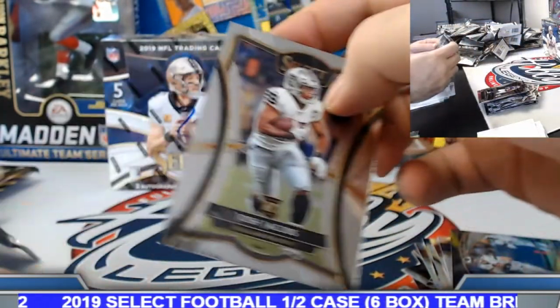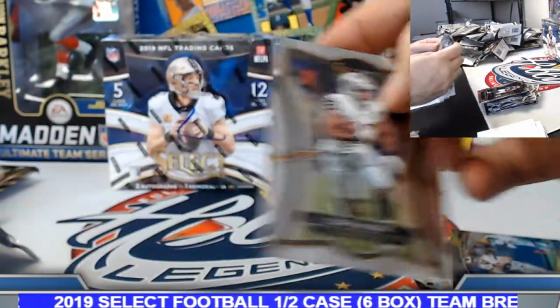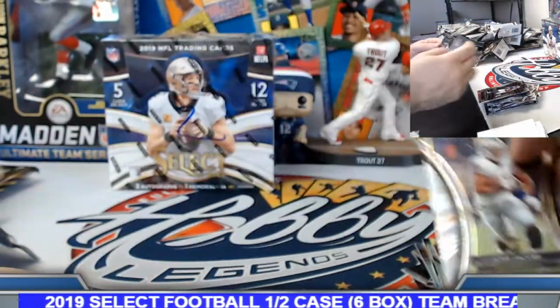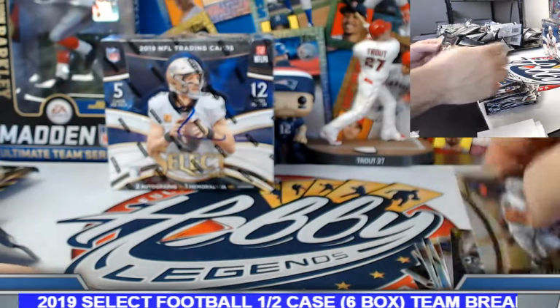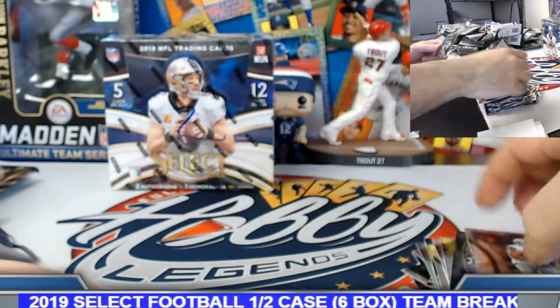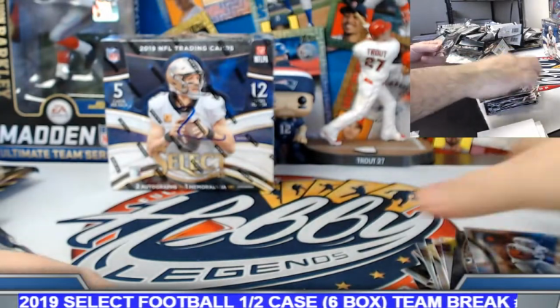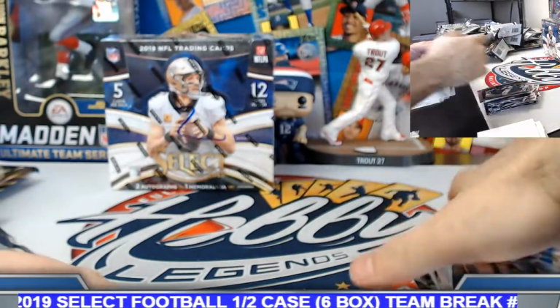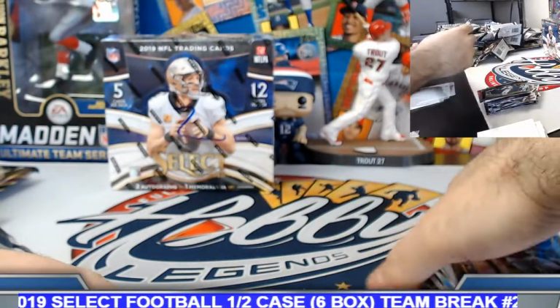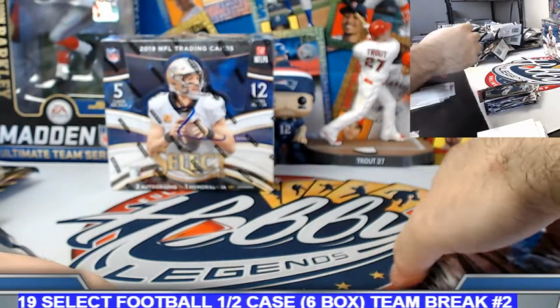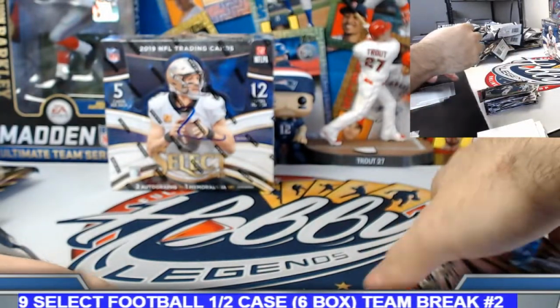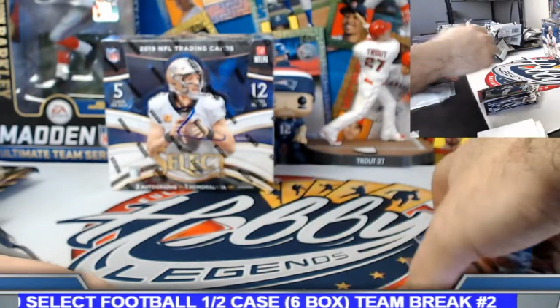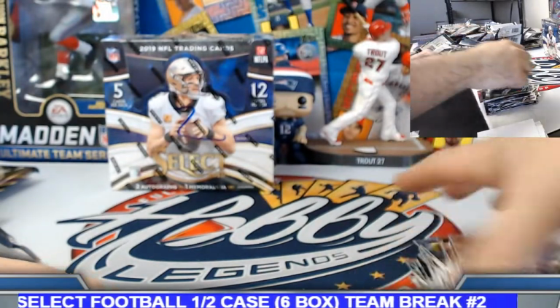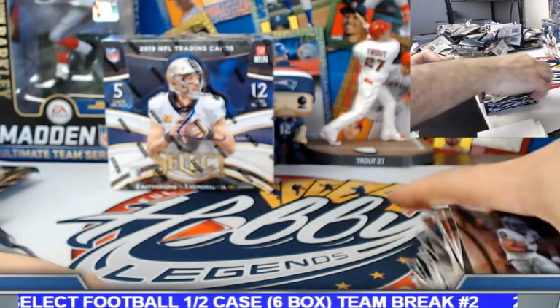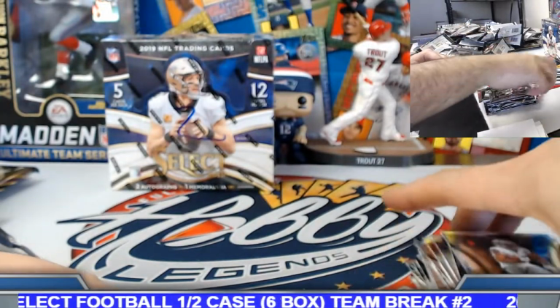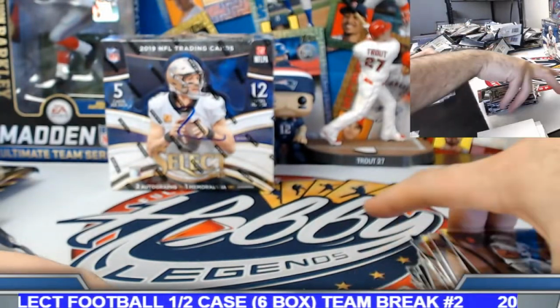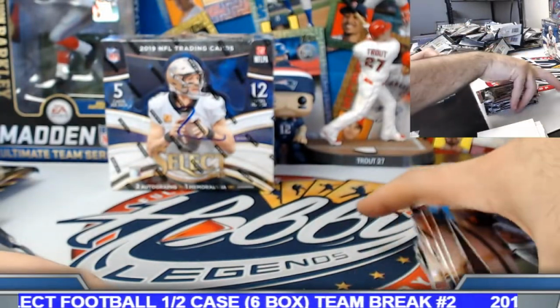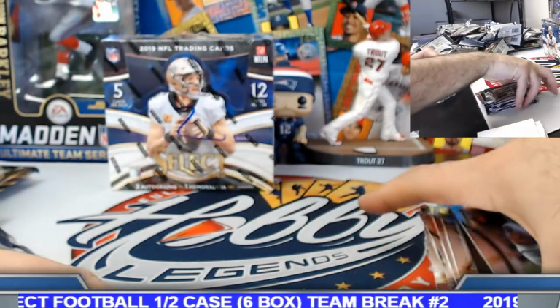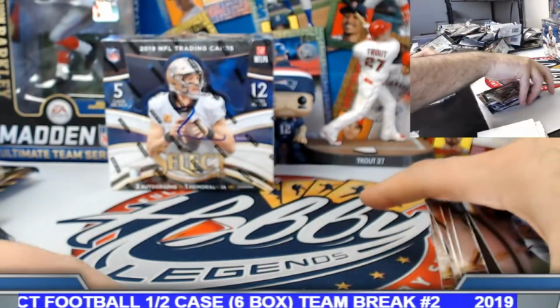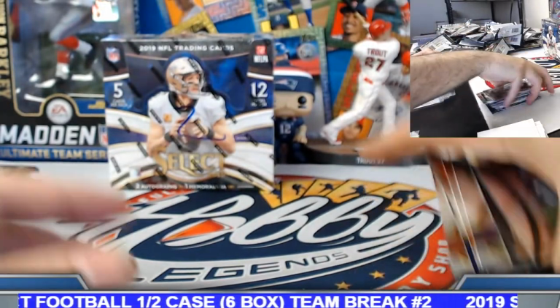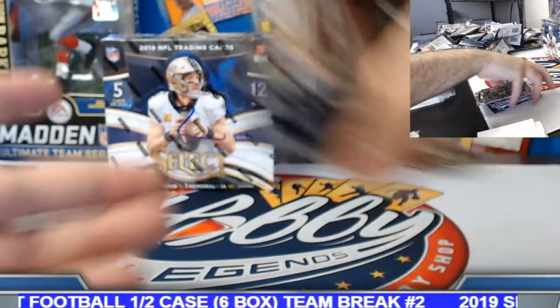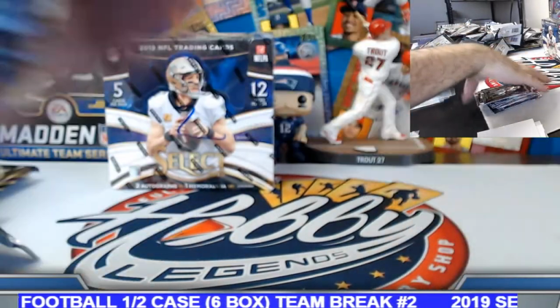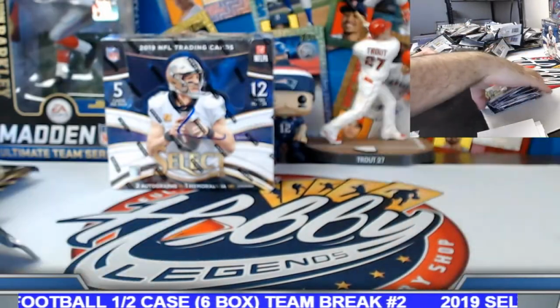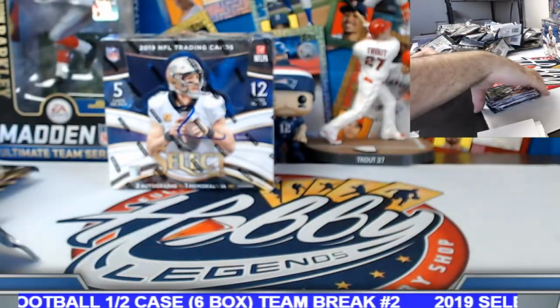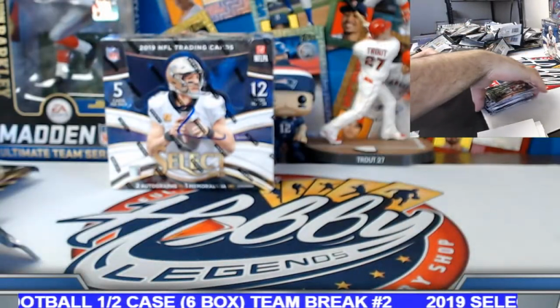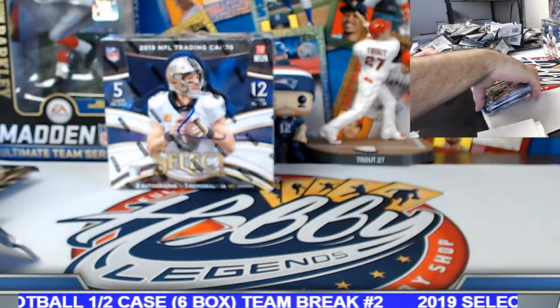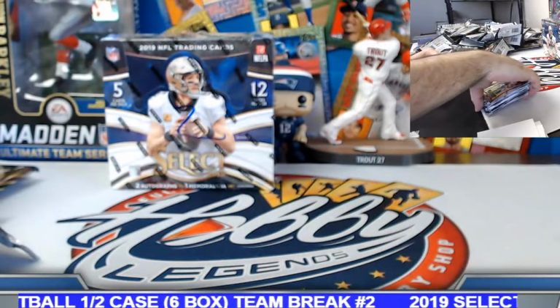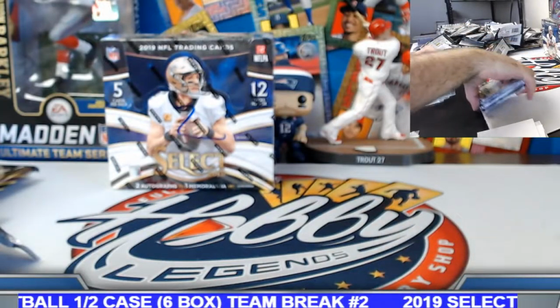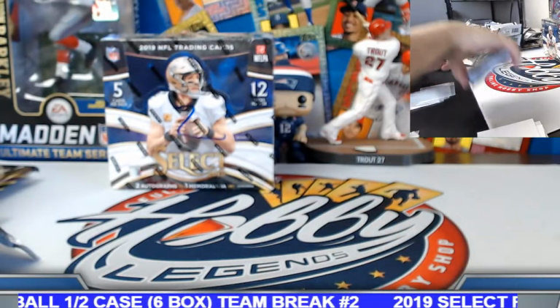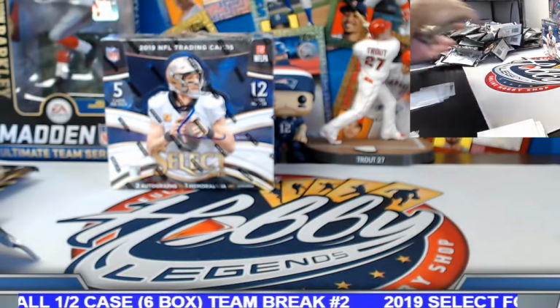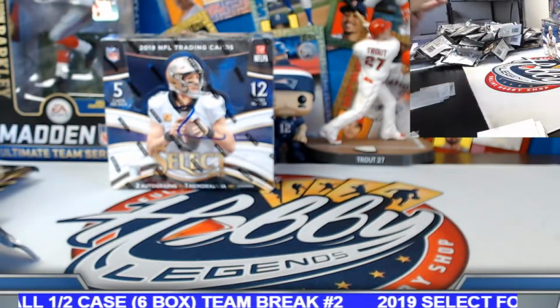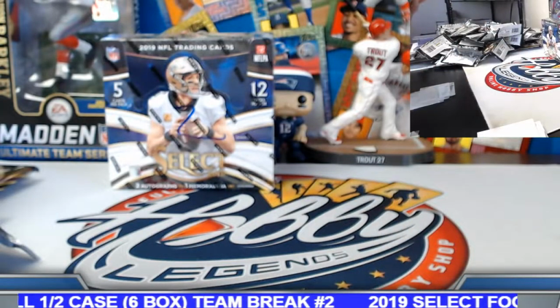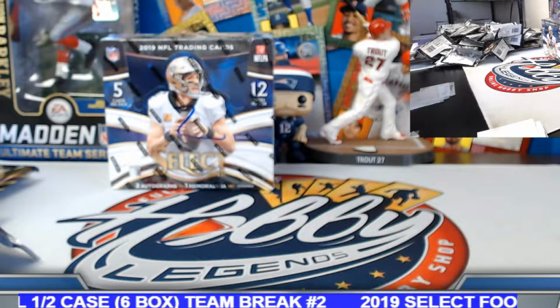Josh Jacobs base rookie. Box number six. We'll do a recap after this final box. We do have the 400-point card to random off.